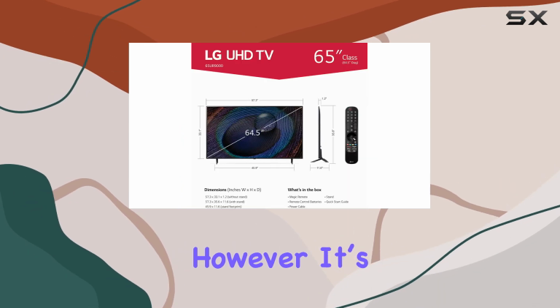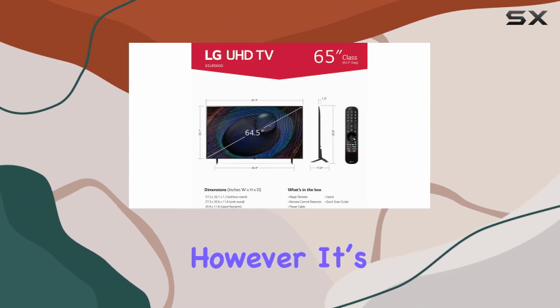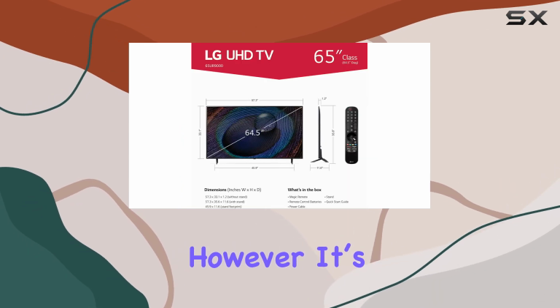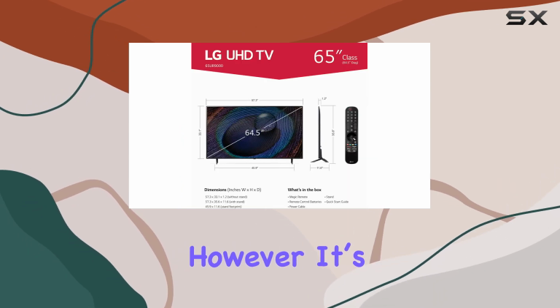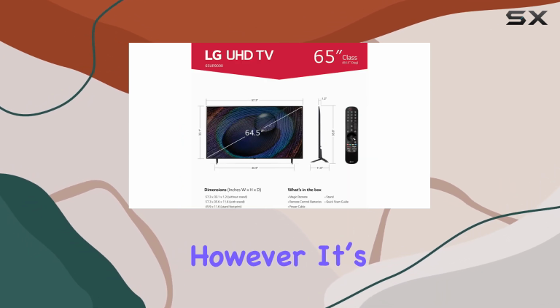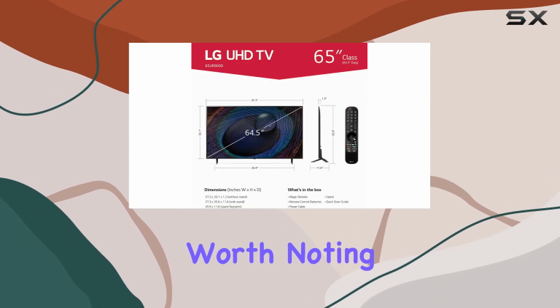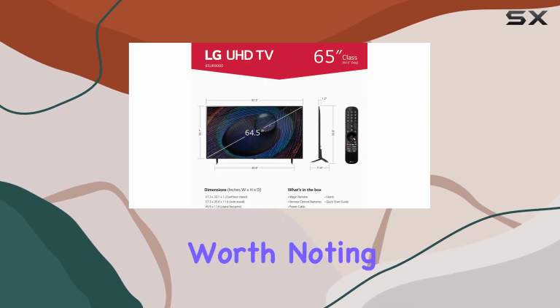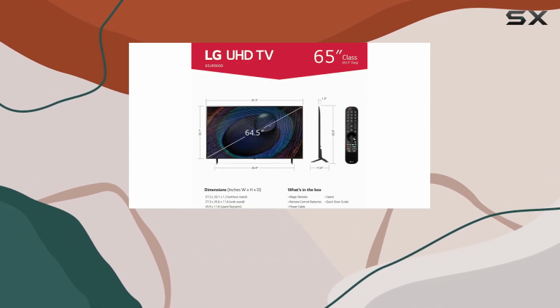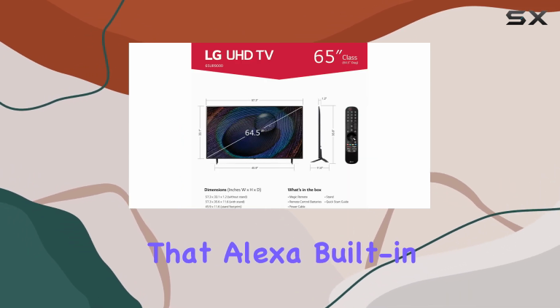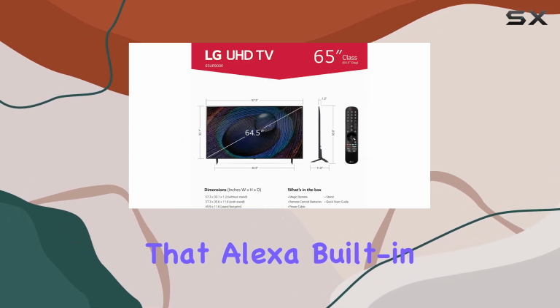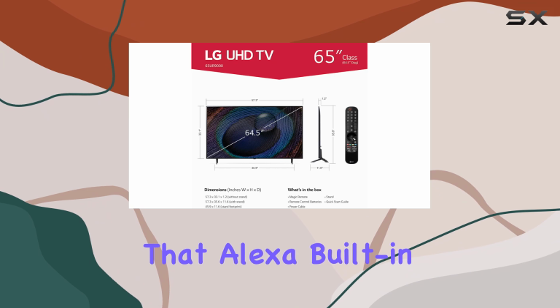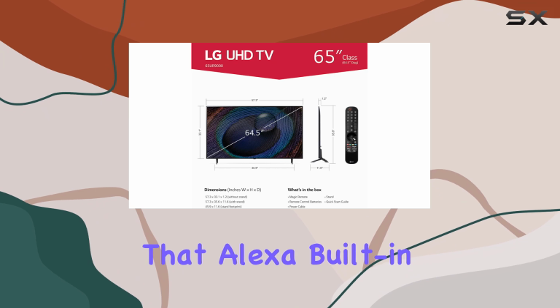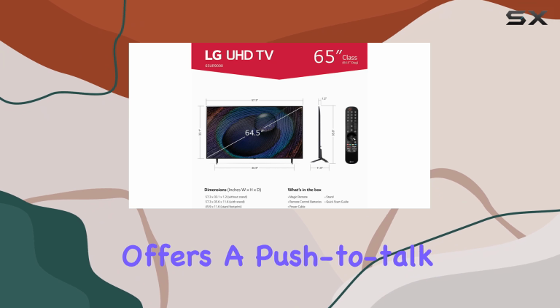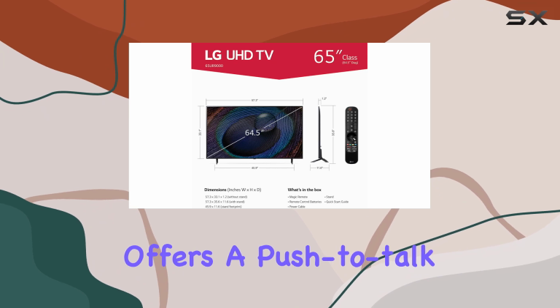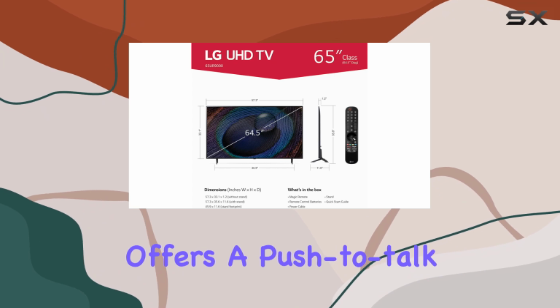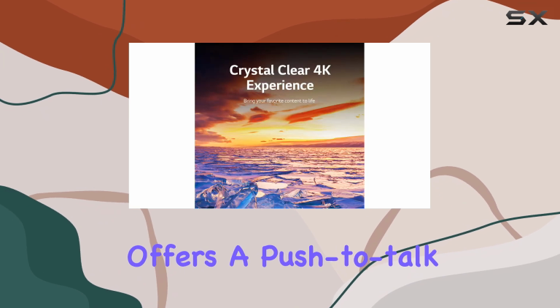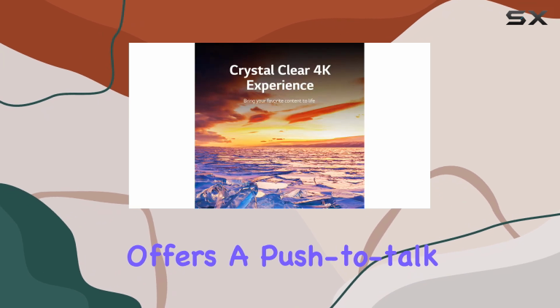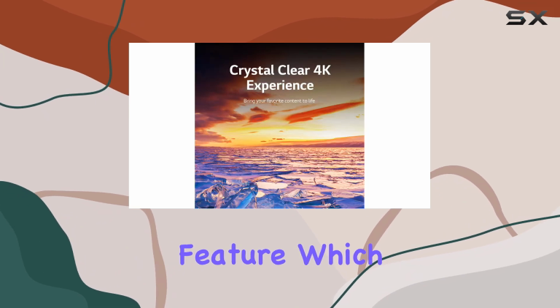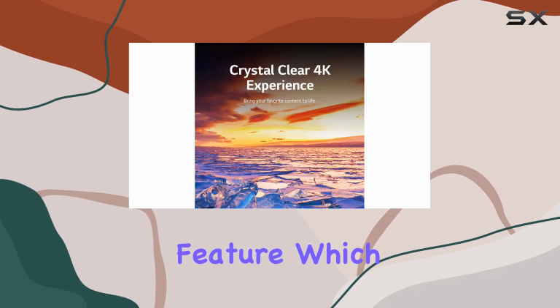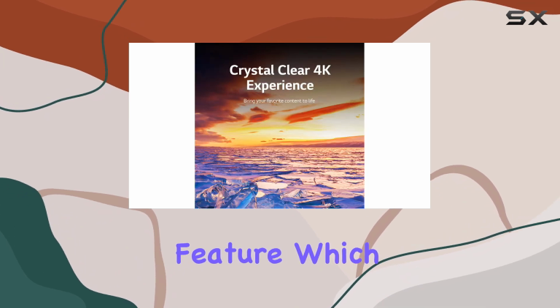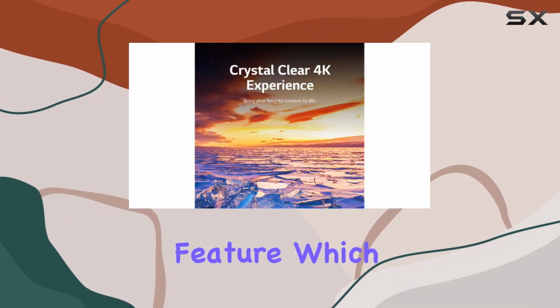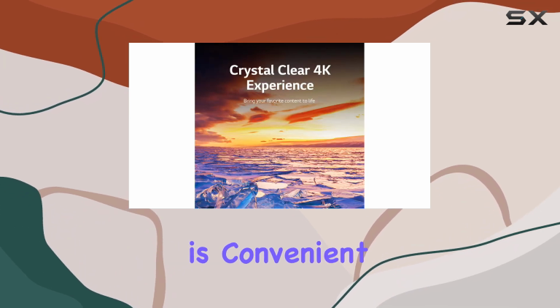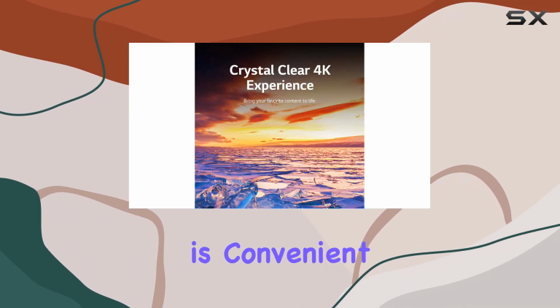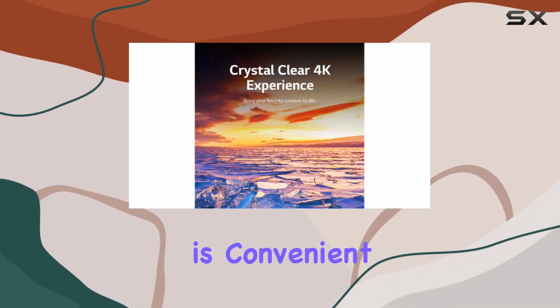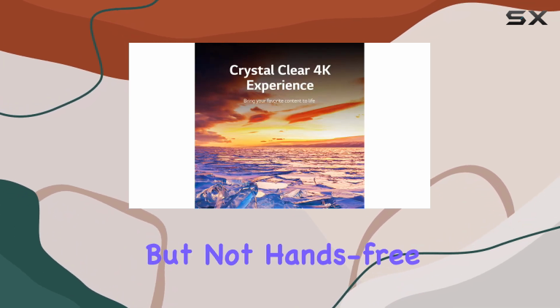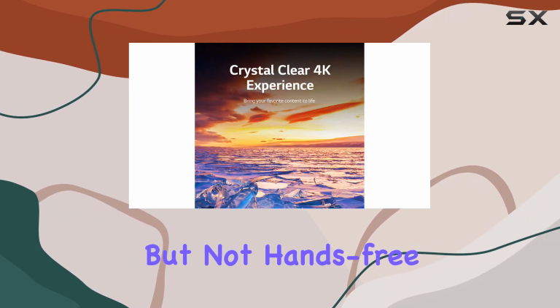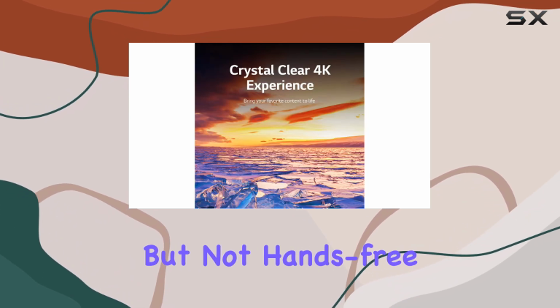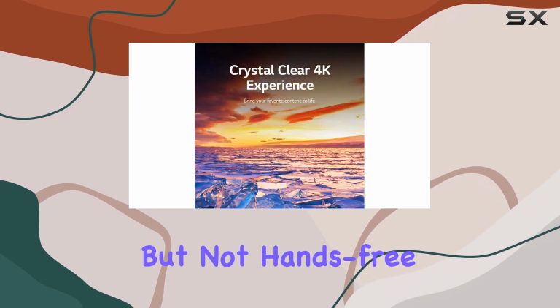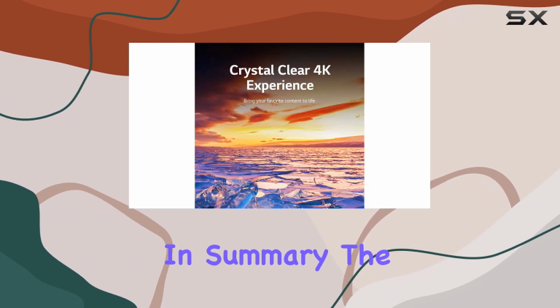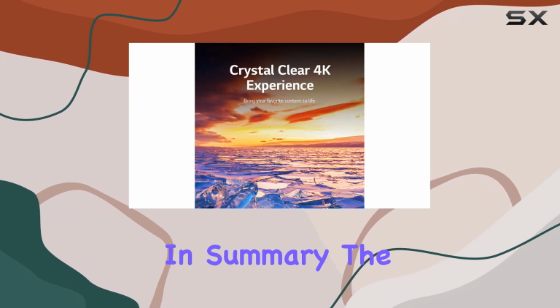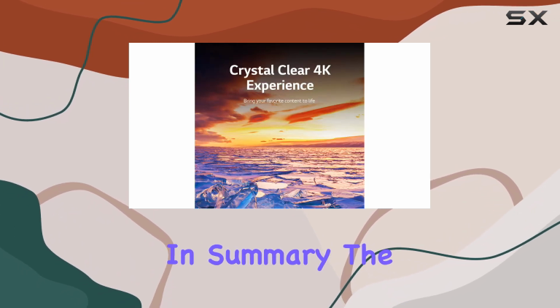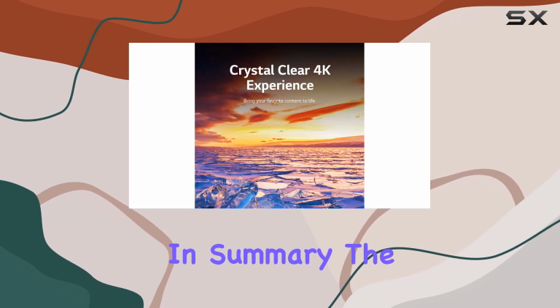However, it's worth noting that Alexa built-in offers a push-to-talk feature, which is convenient but not hands-free.